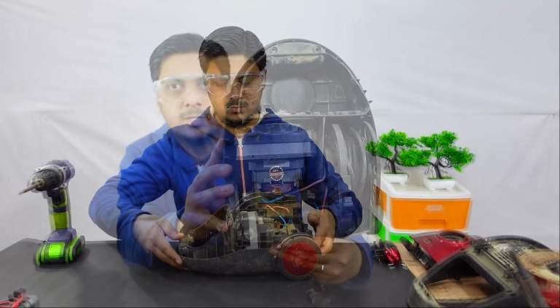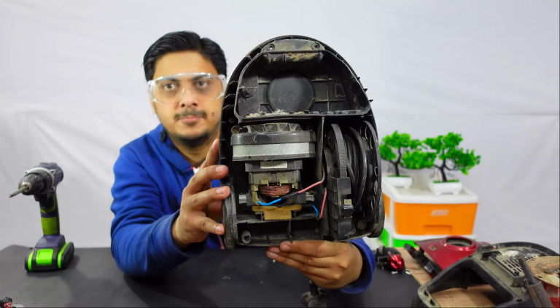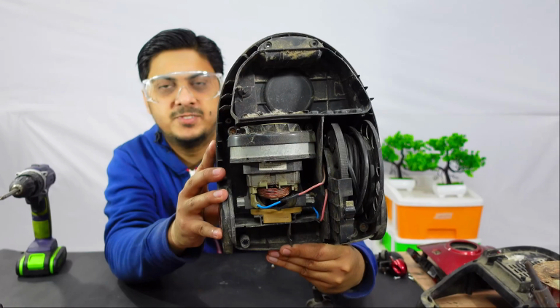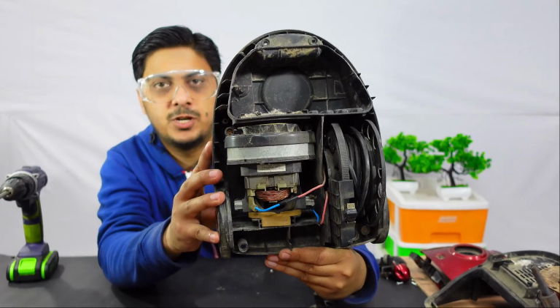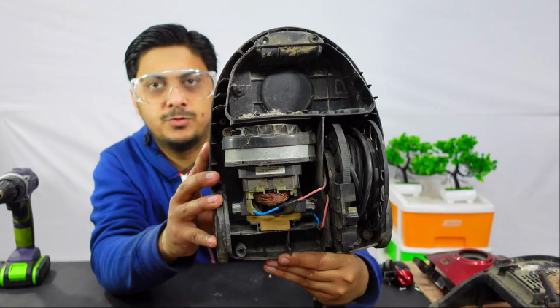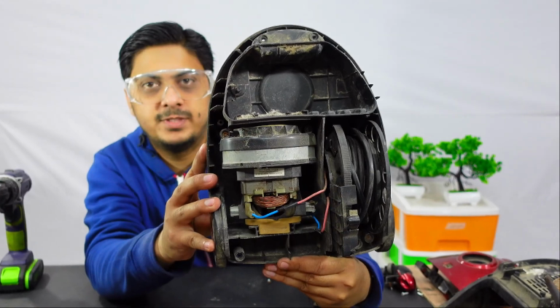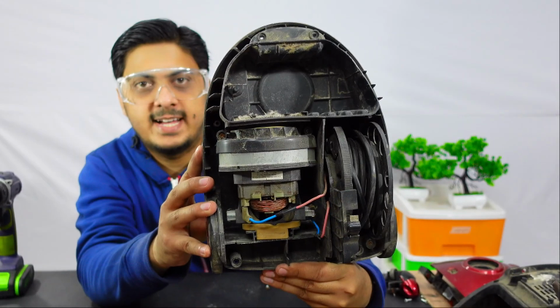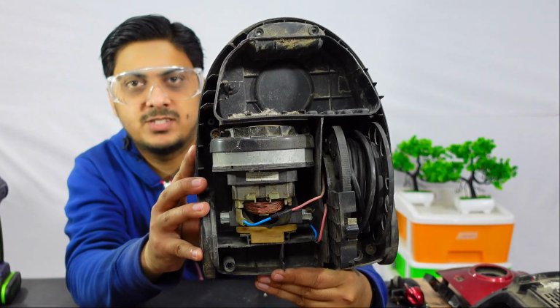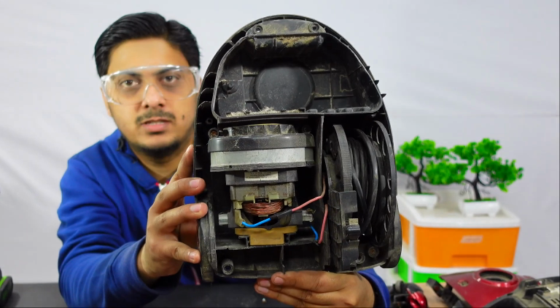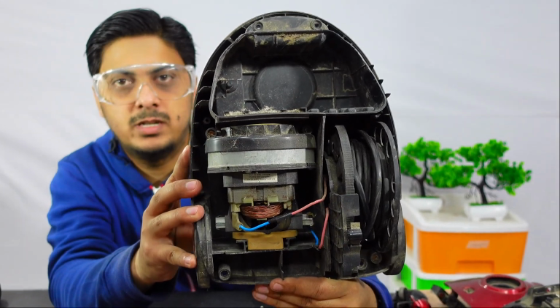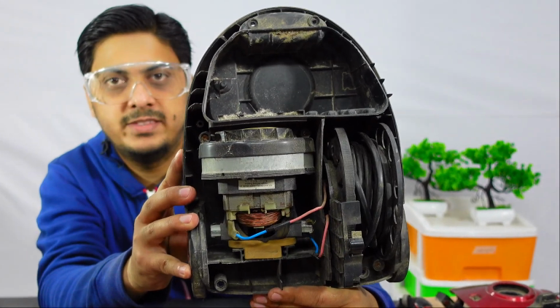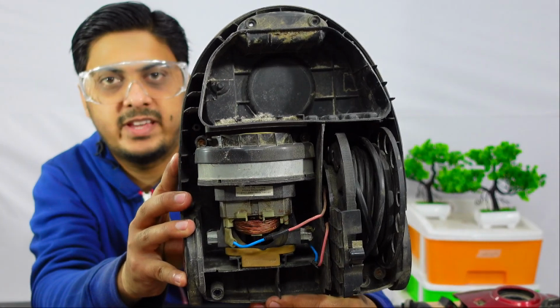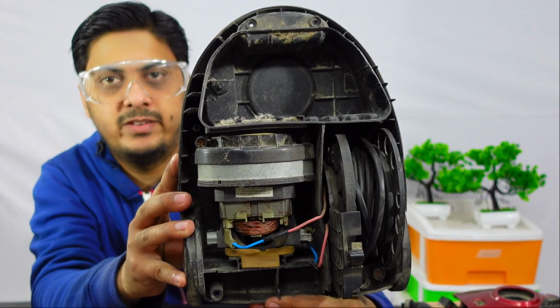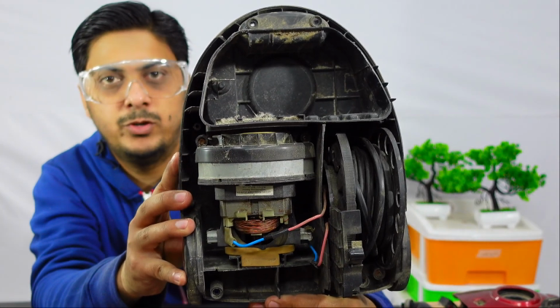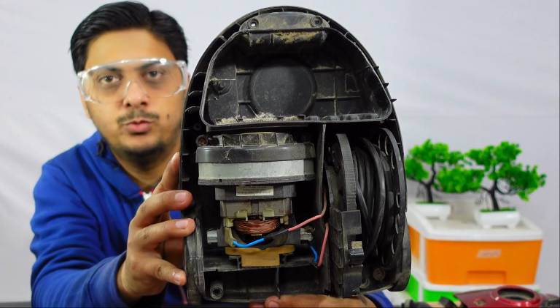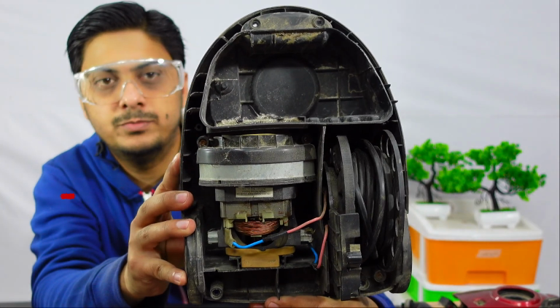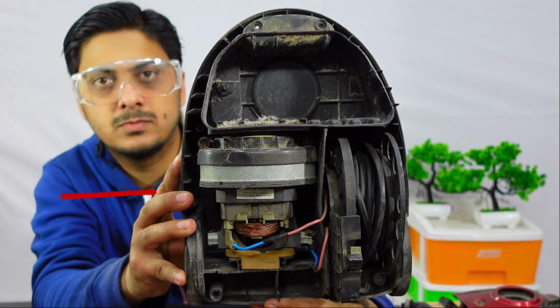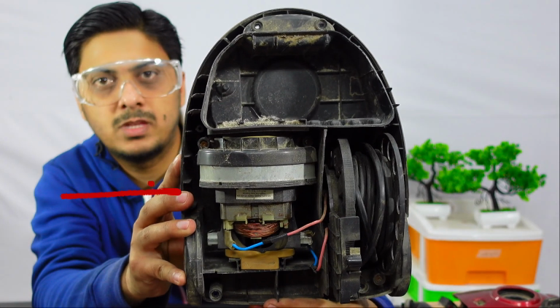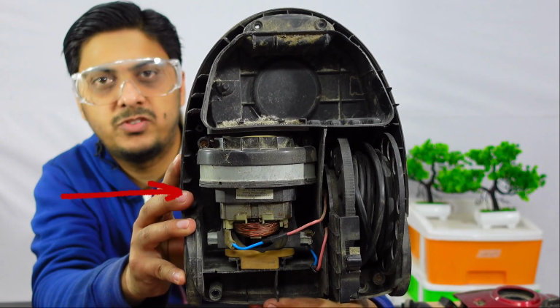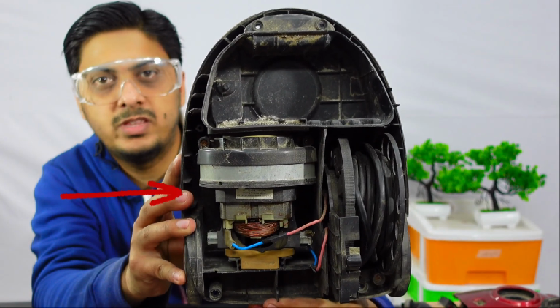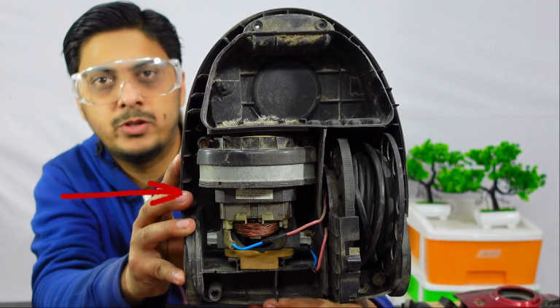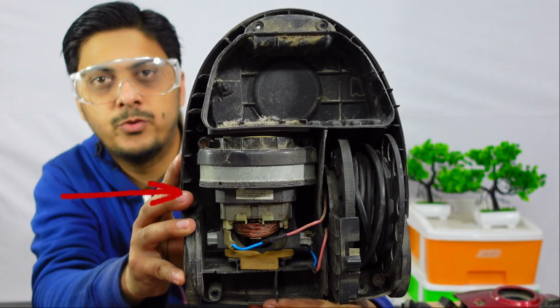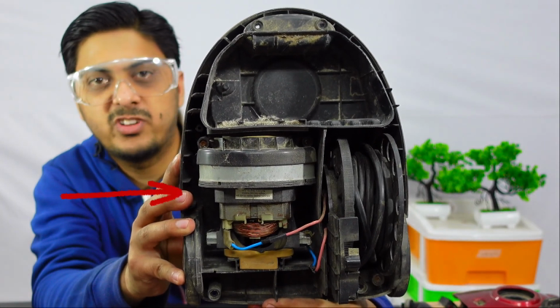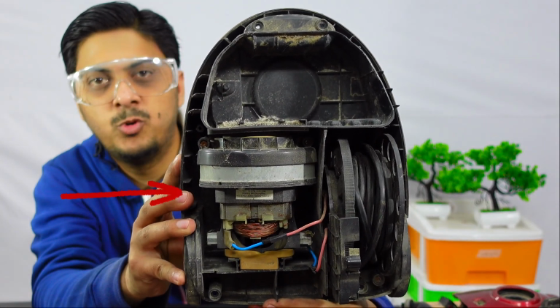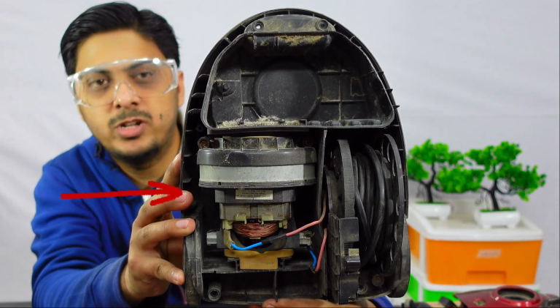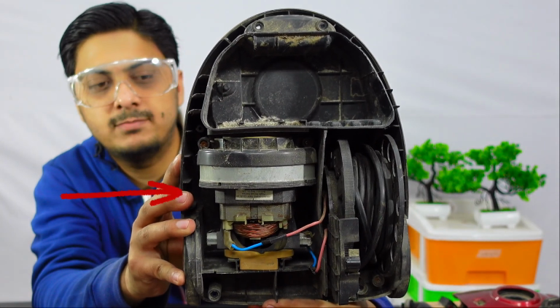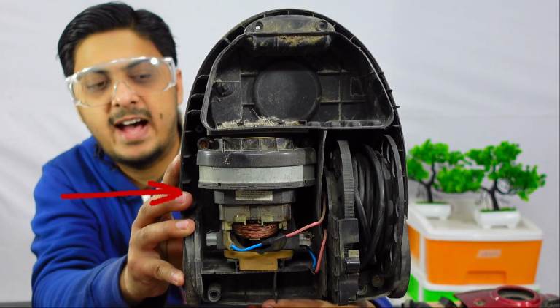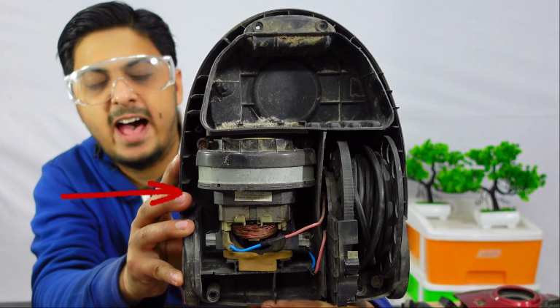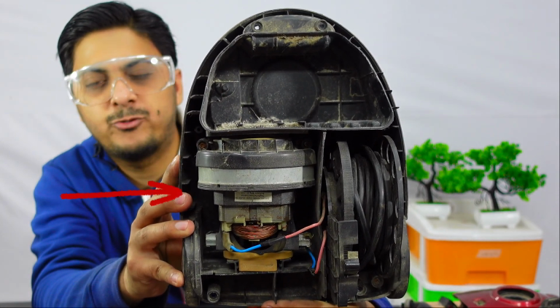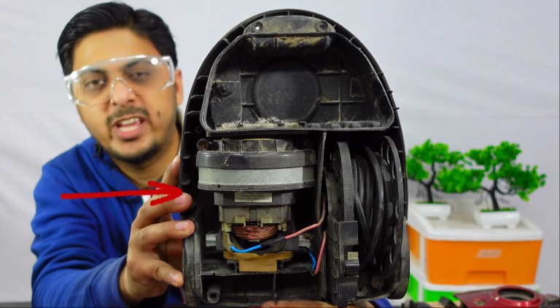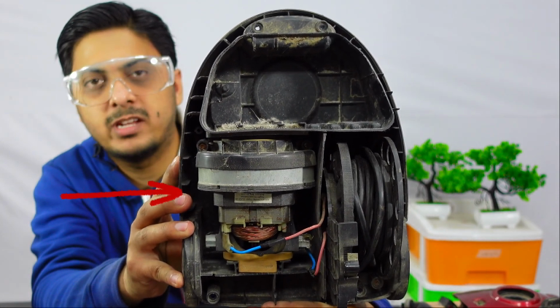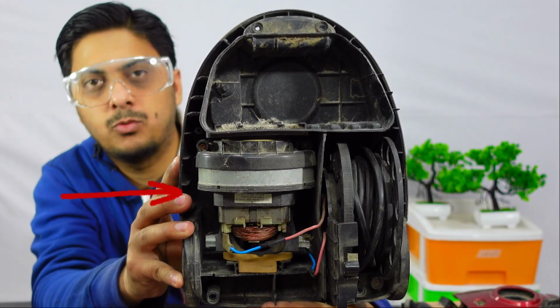So that's the inside view. You see the universal motor - I have to take it out.